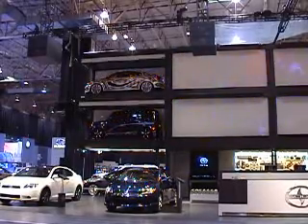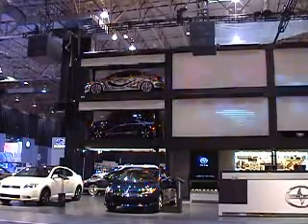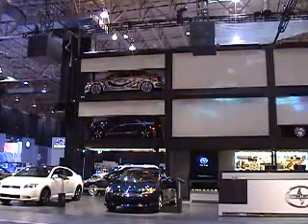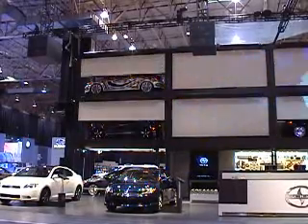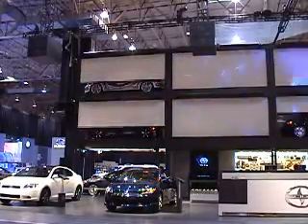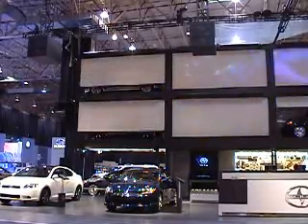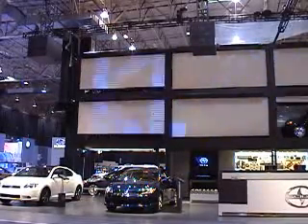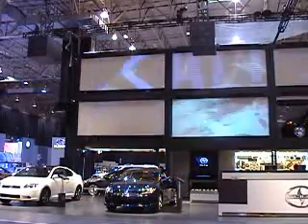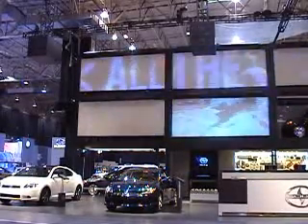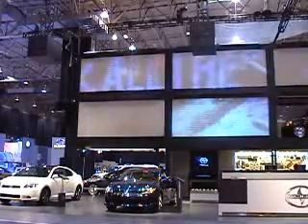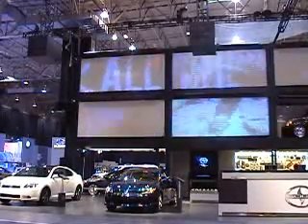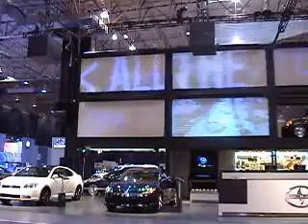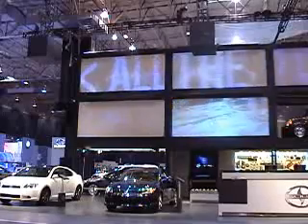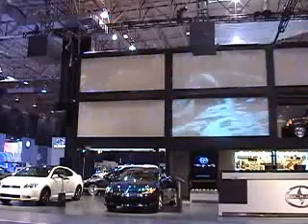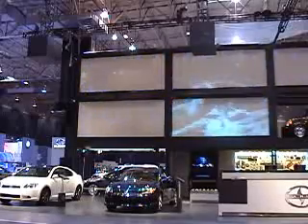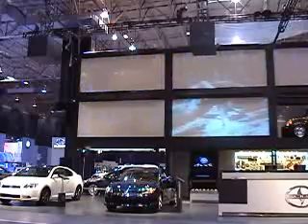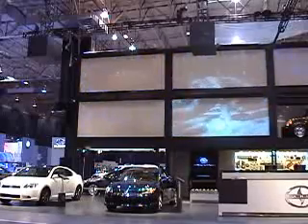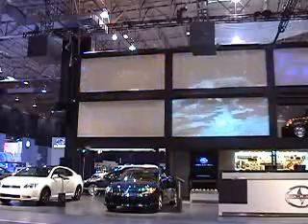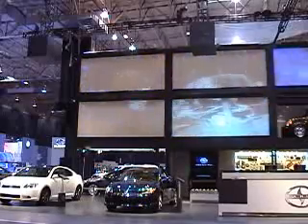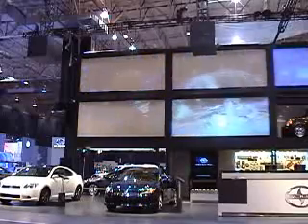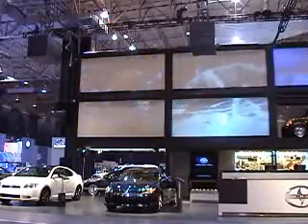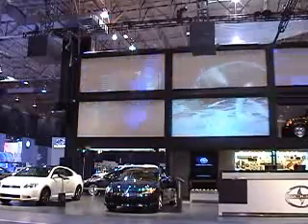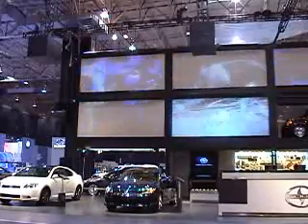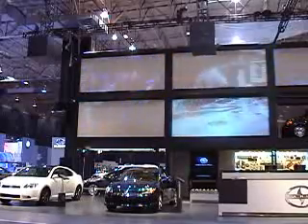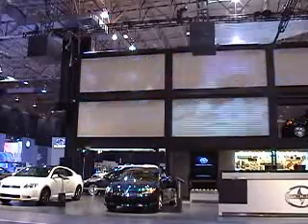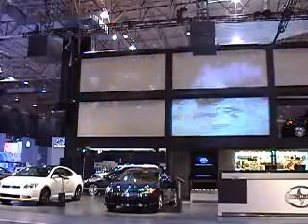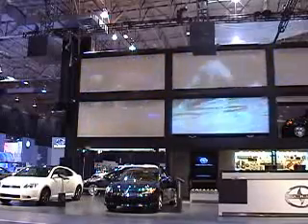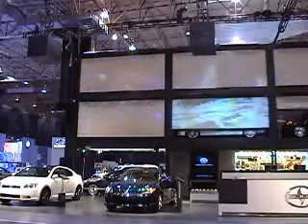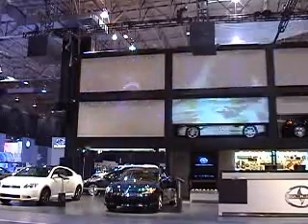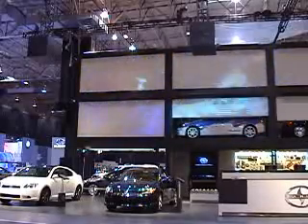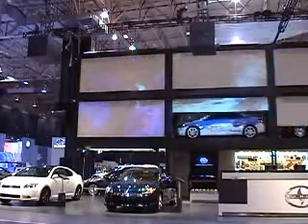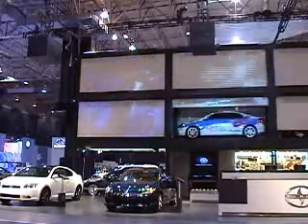On the way out, I thought I'd show you really quickly here the Scion display — probably one of the coolest displays of the entire show.